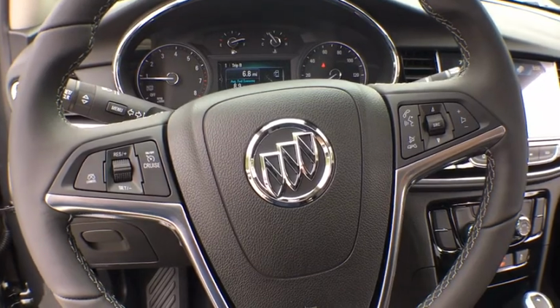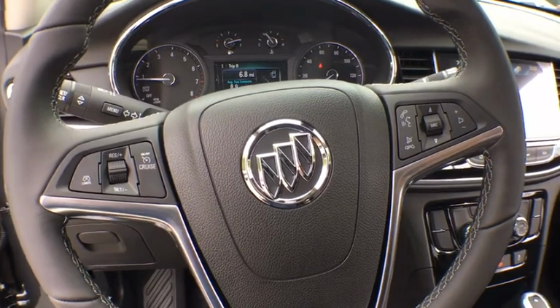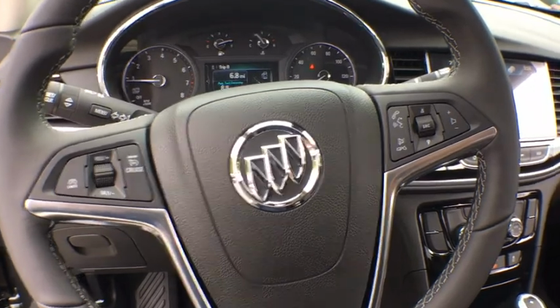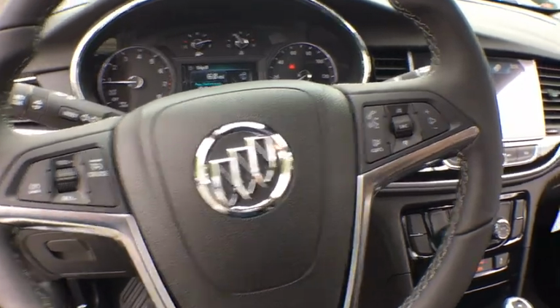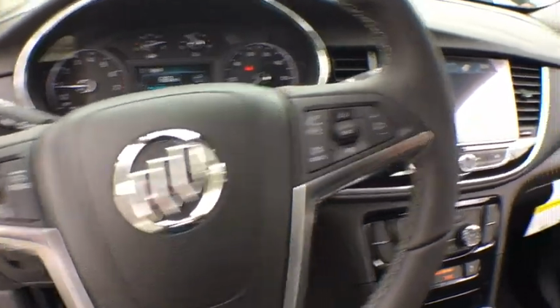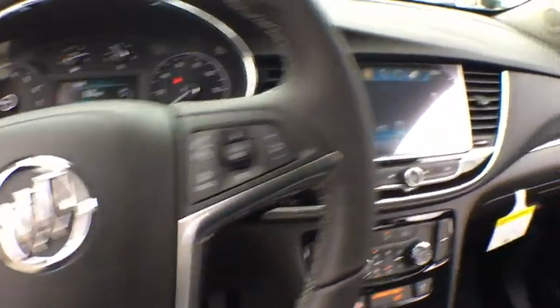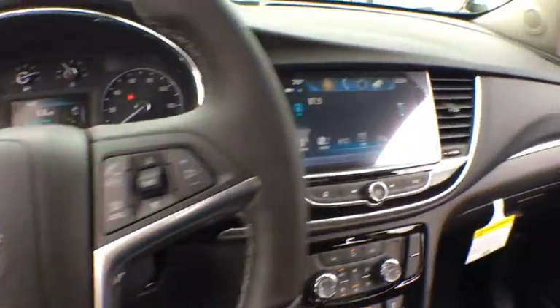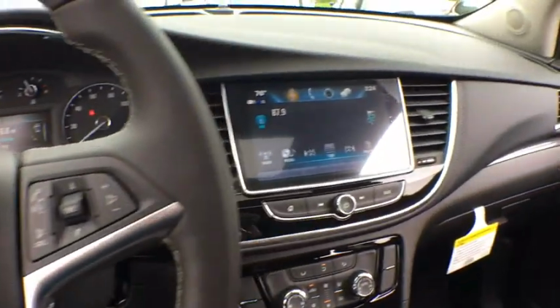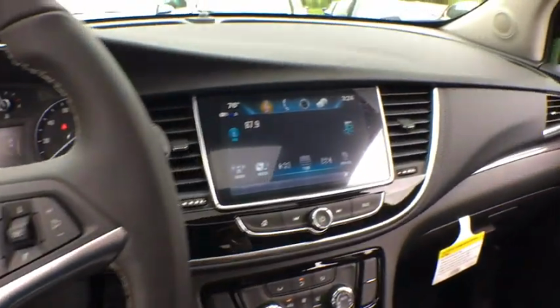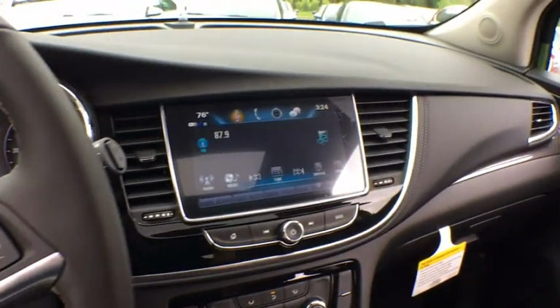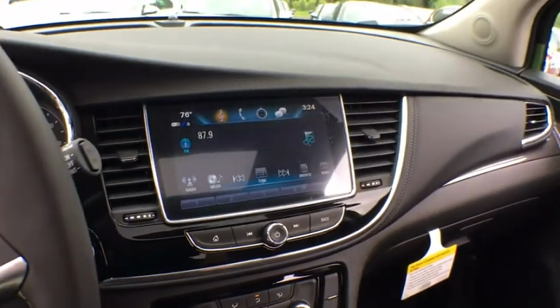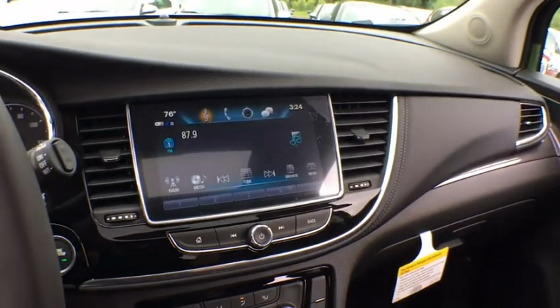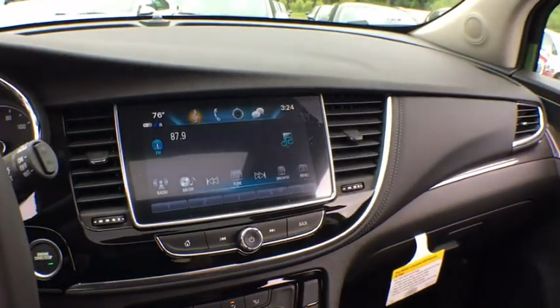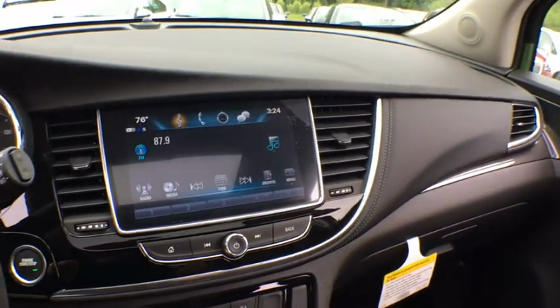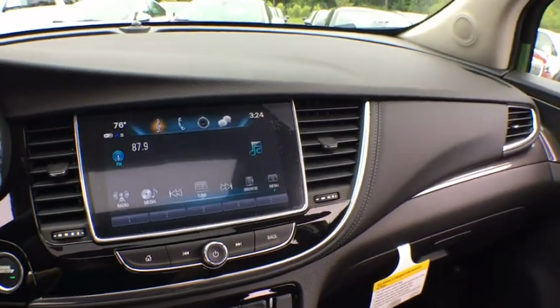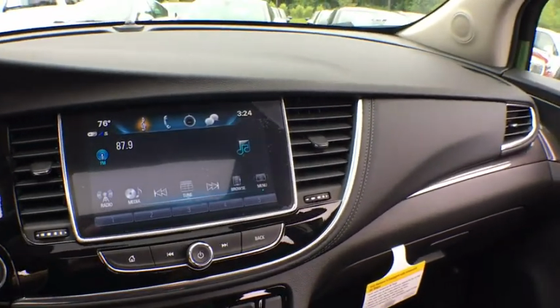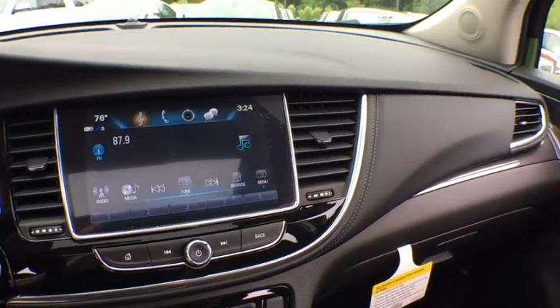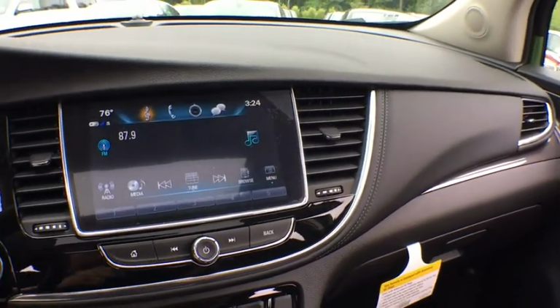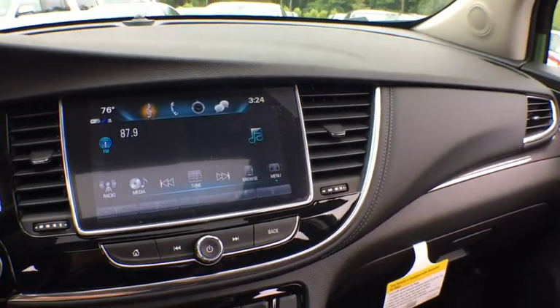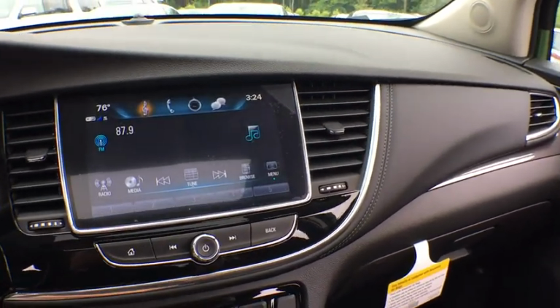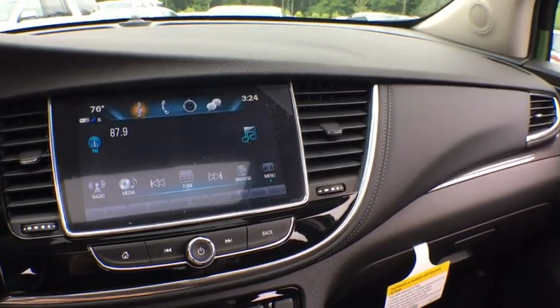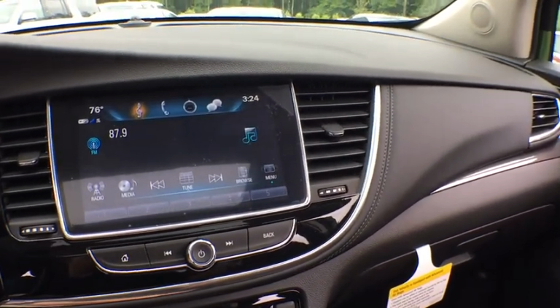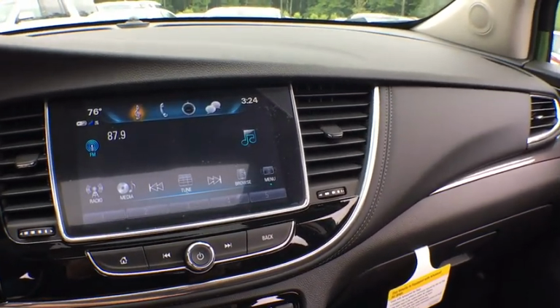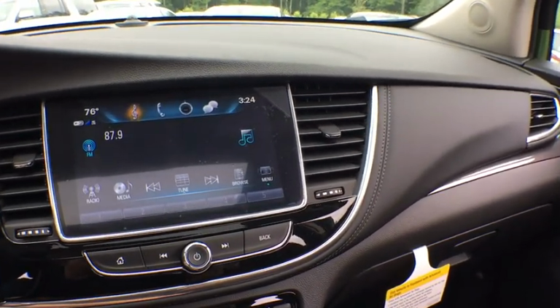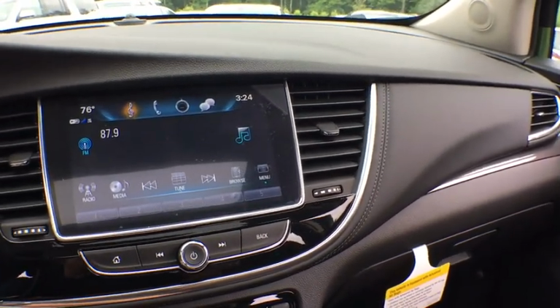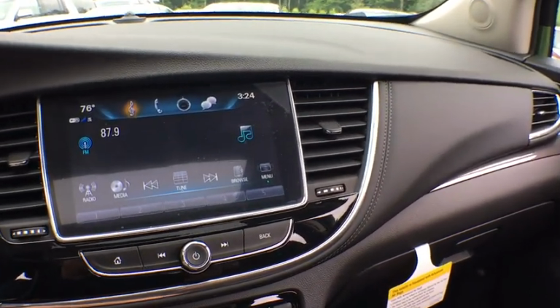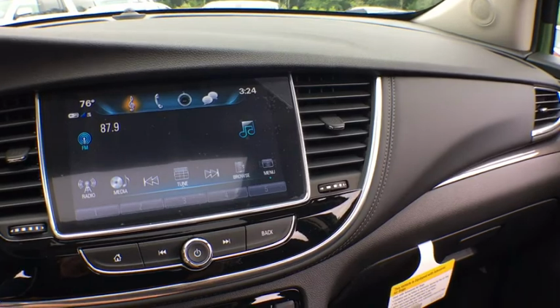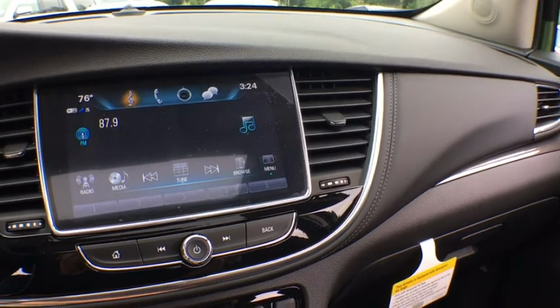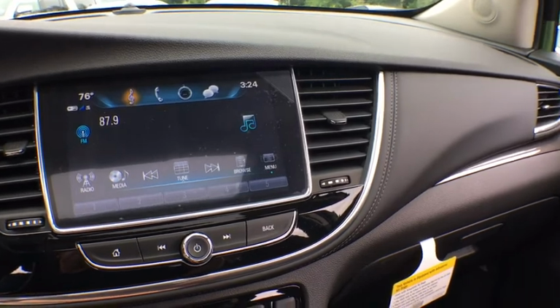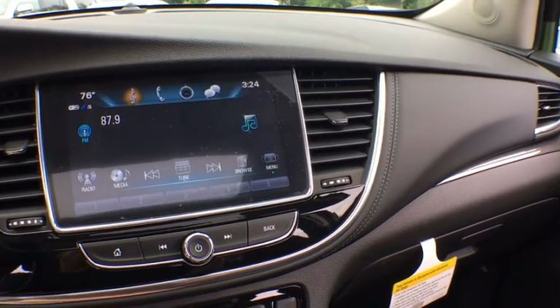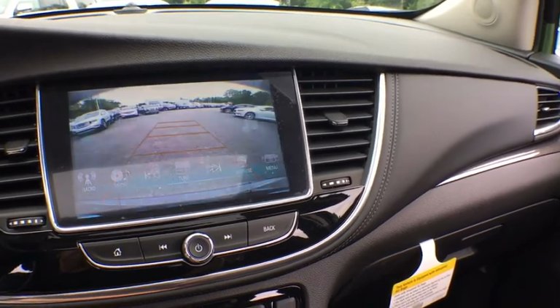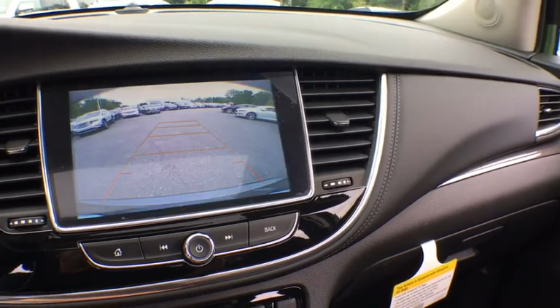Fog lamps, cargo cover, power outlet, steering wheel control, luggage rack, rear spoiler.